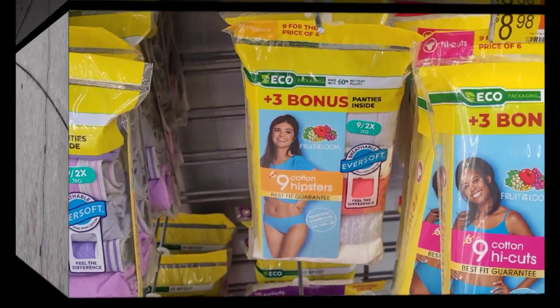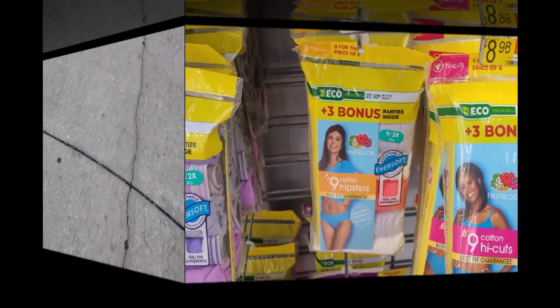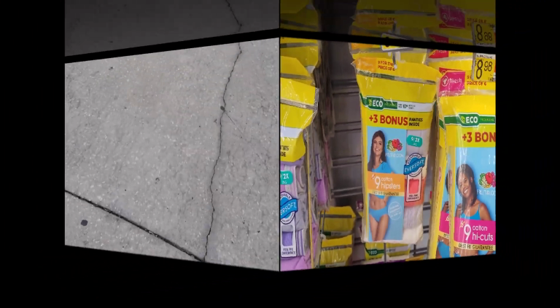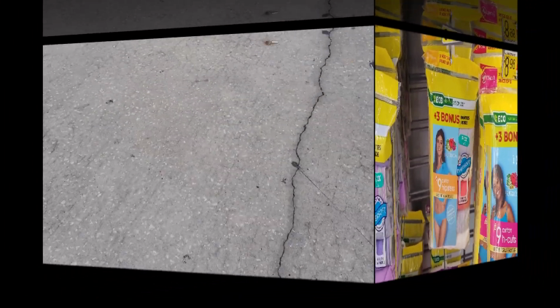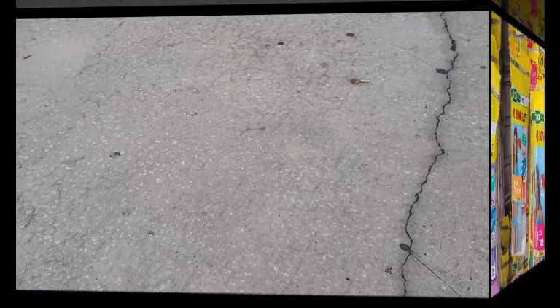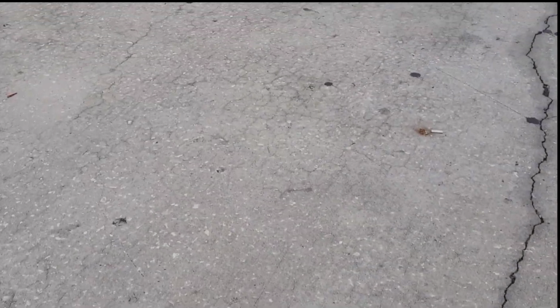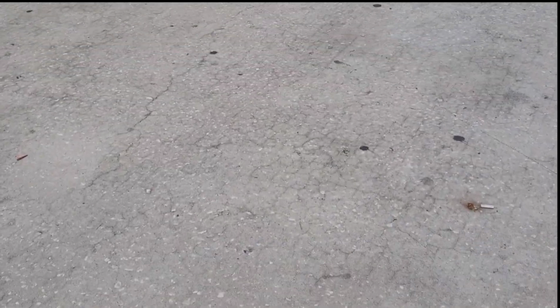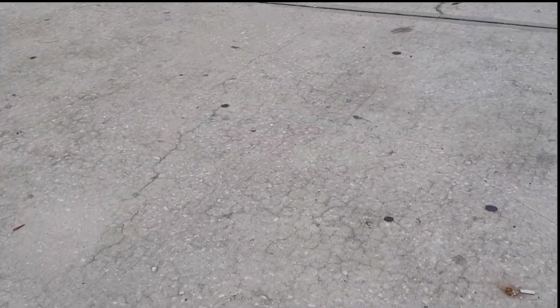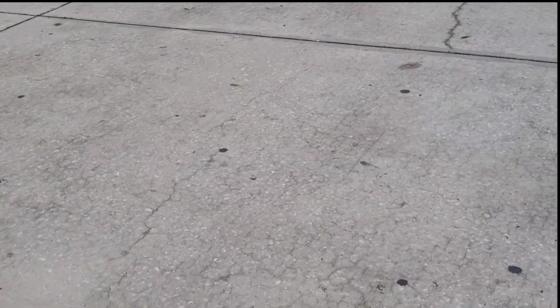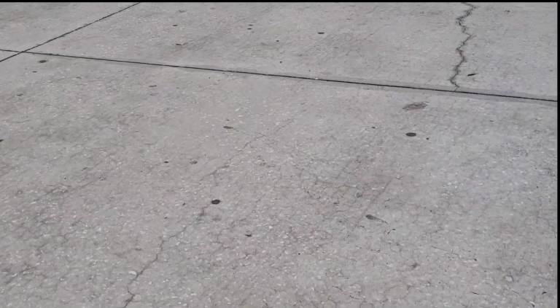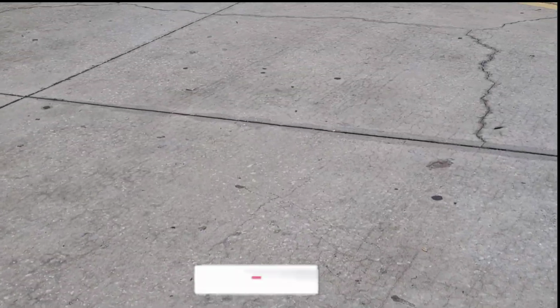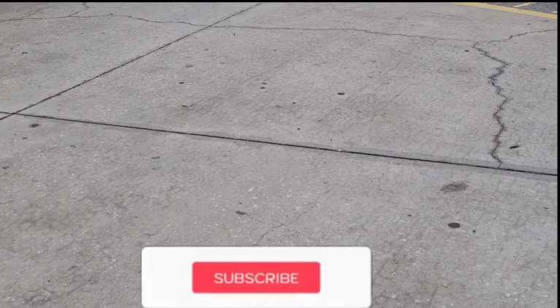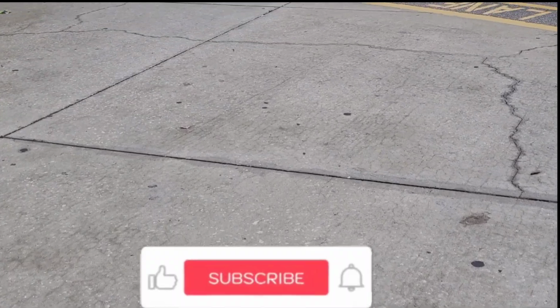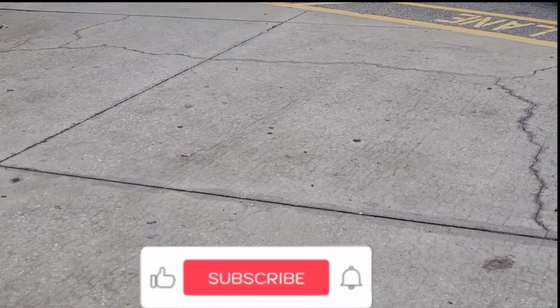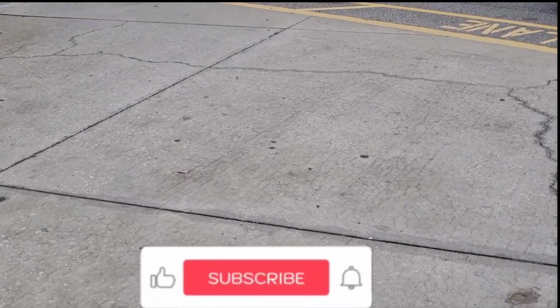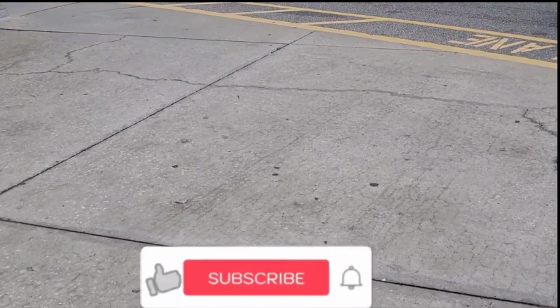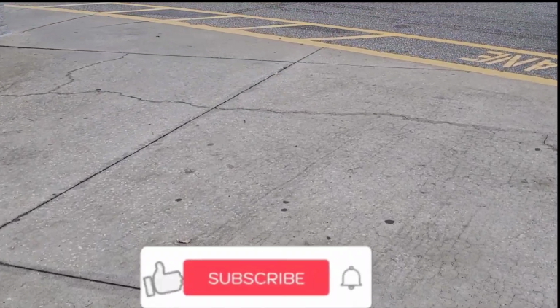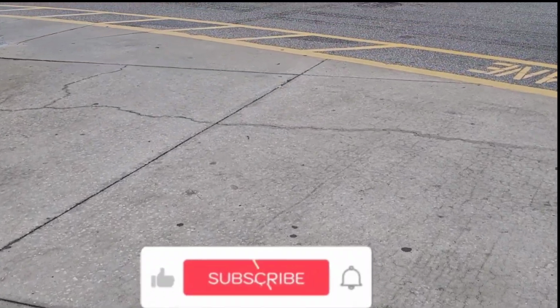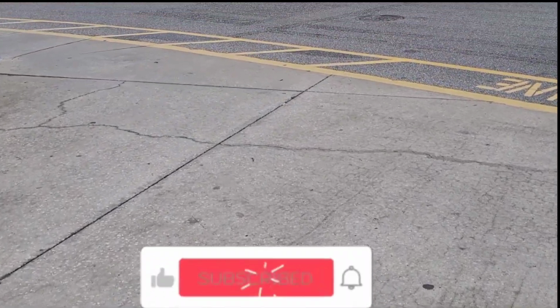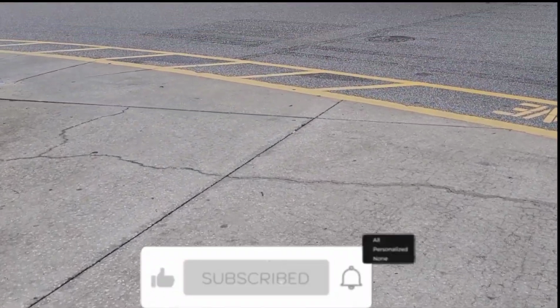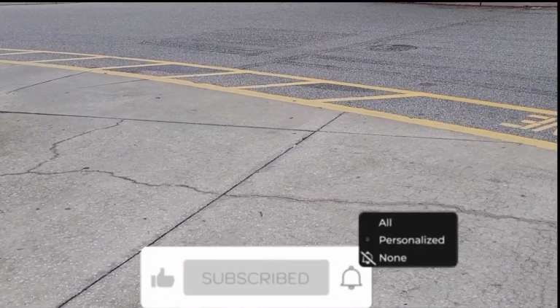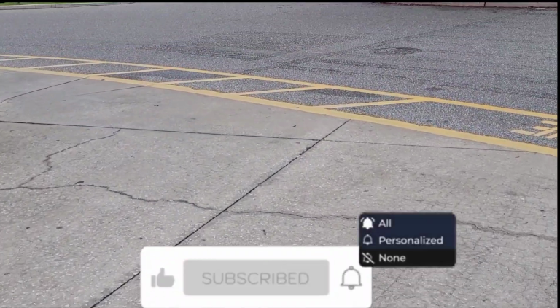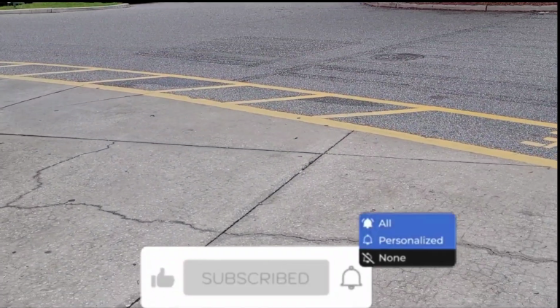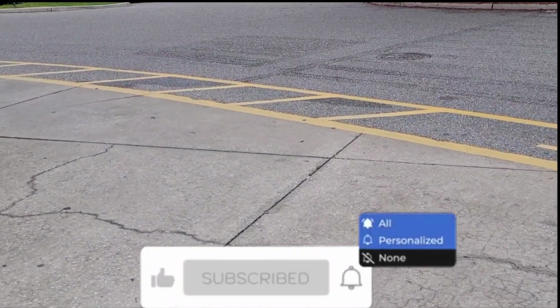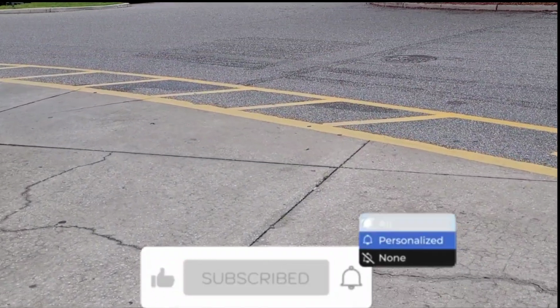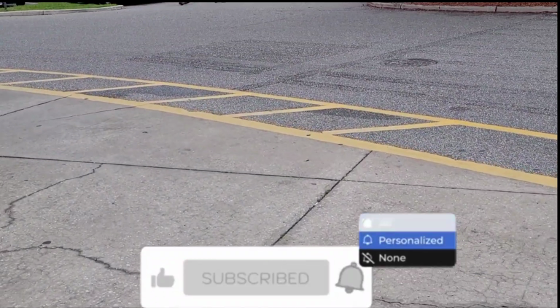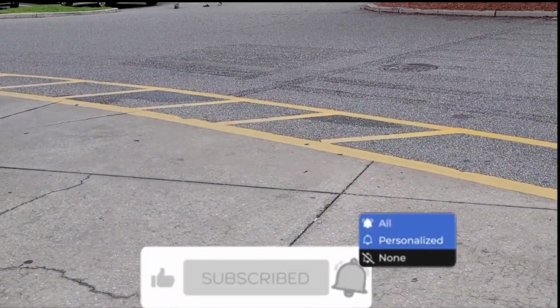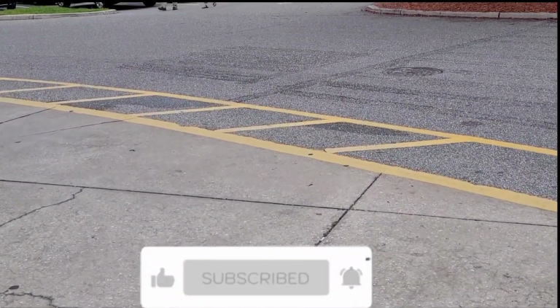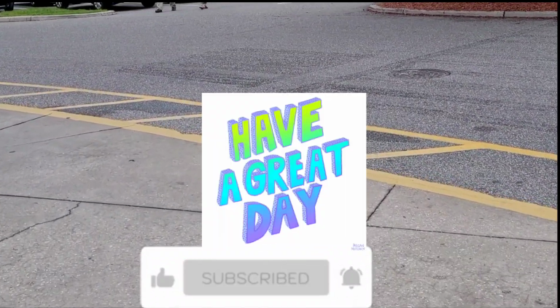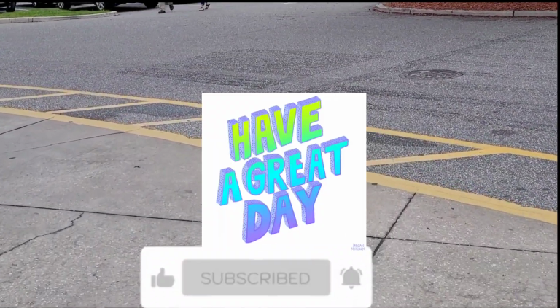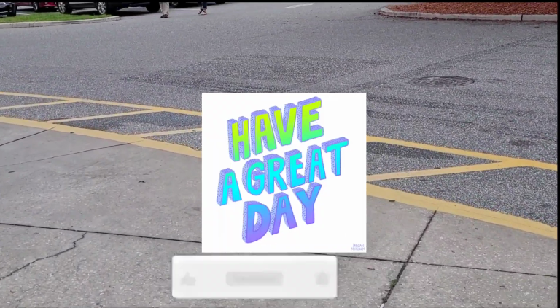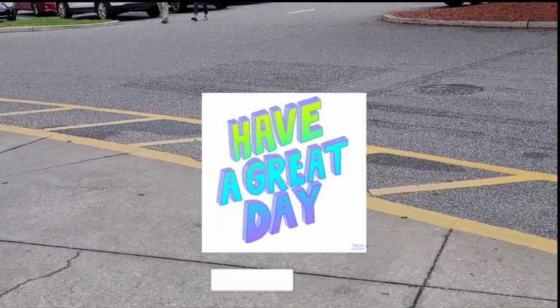Thank you so much for watching. Please don't forget to like this video and subscribe for more deals. Bye guys, take care!